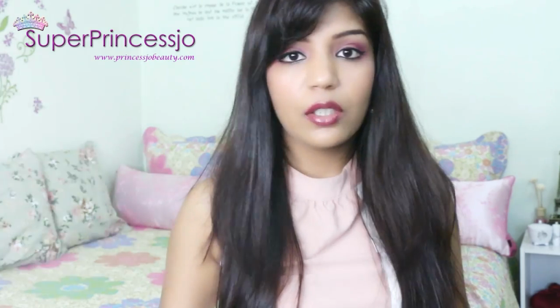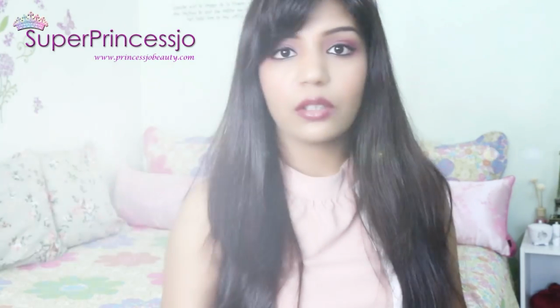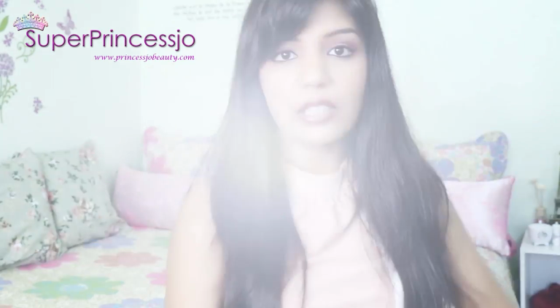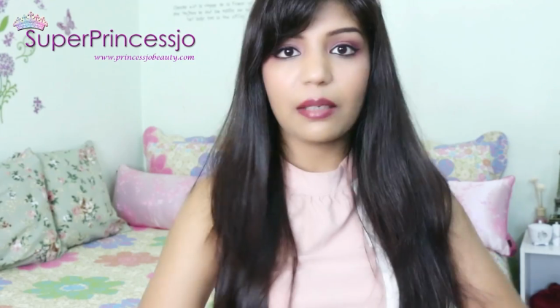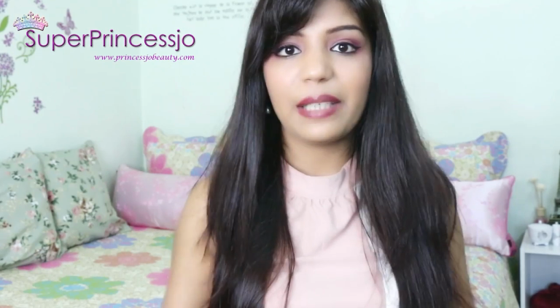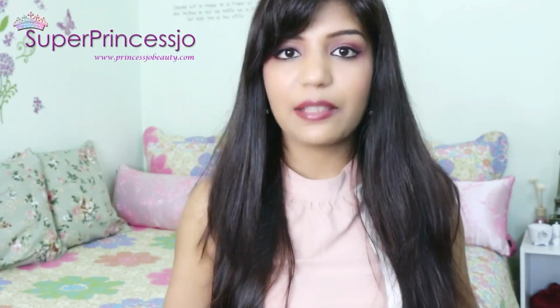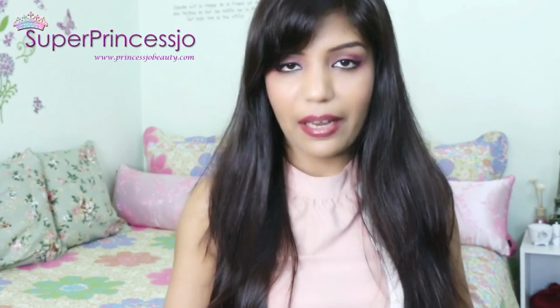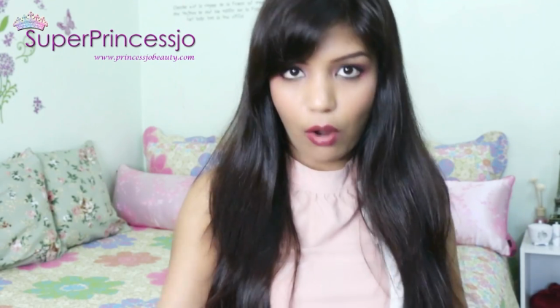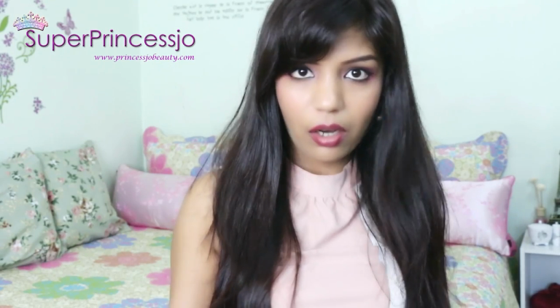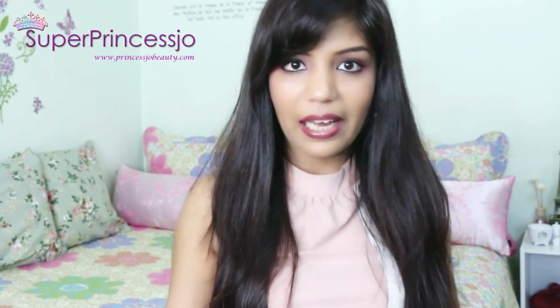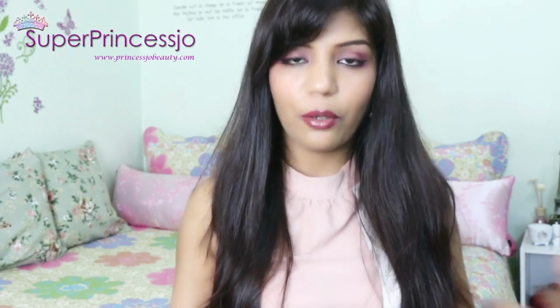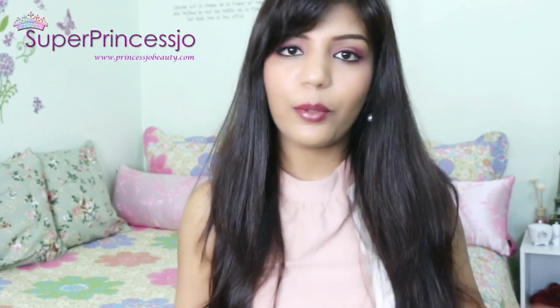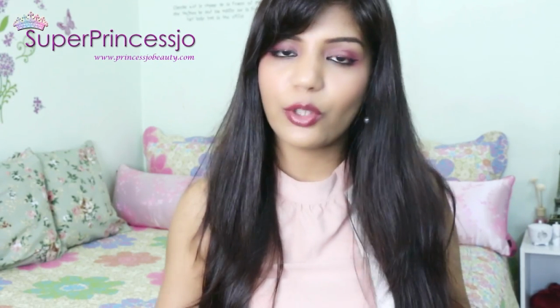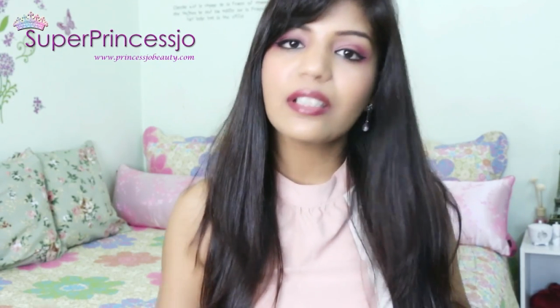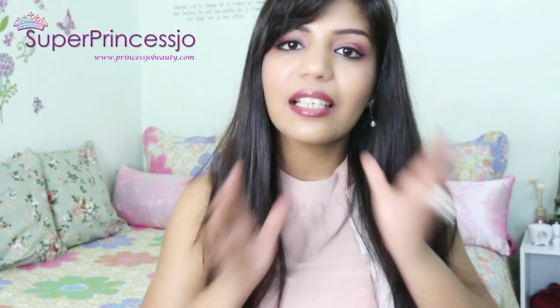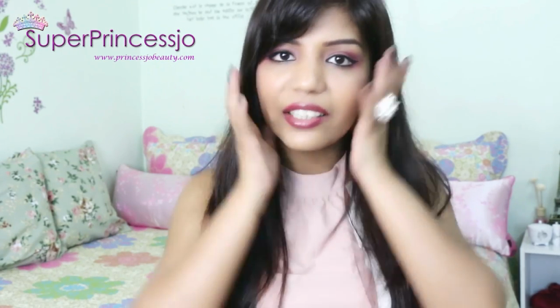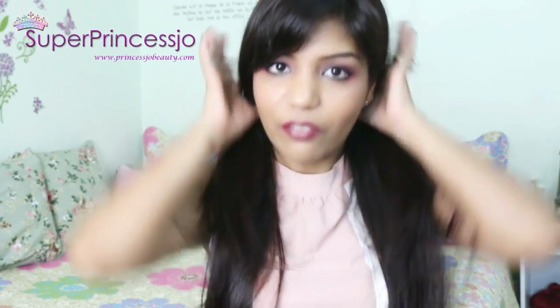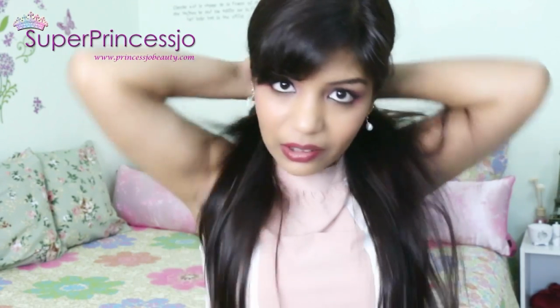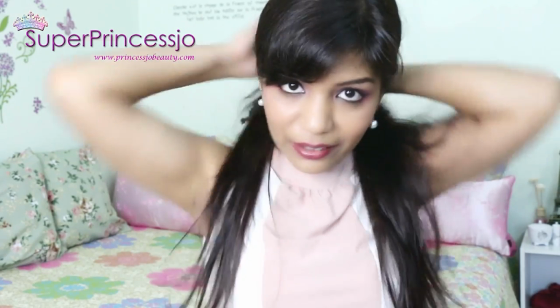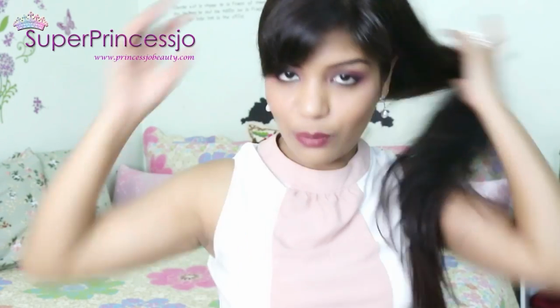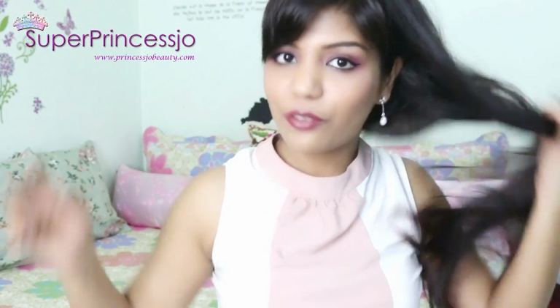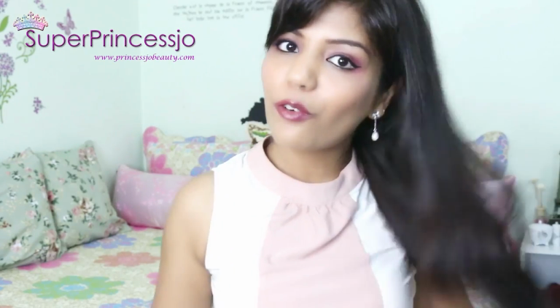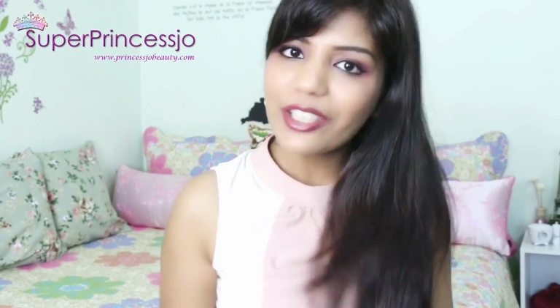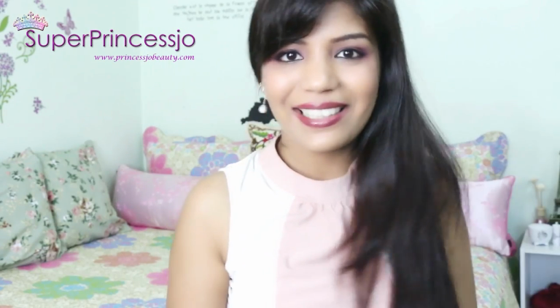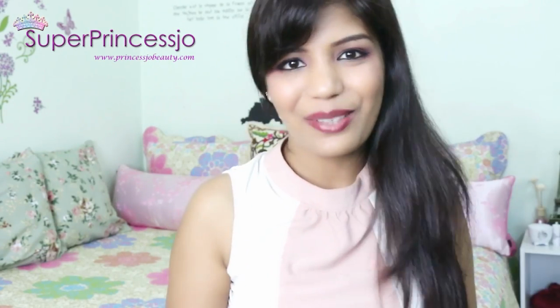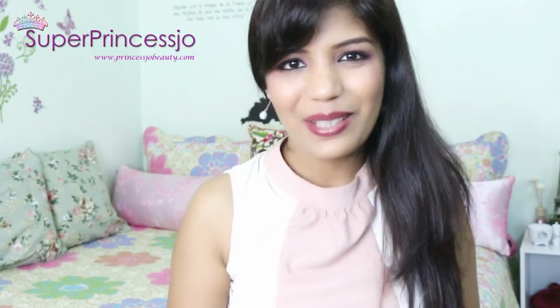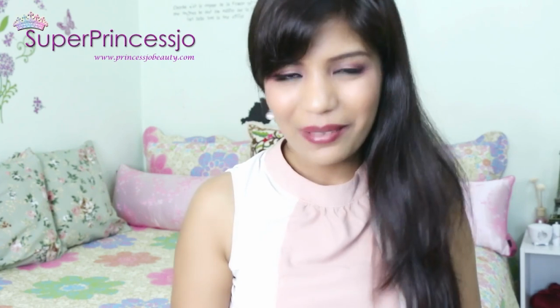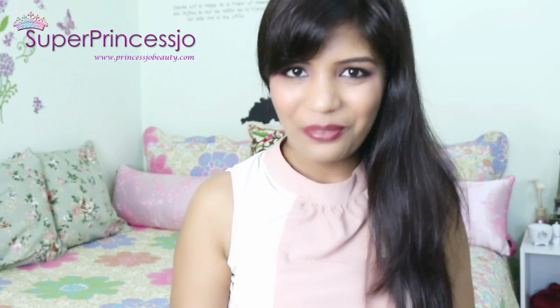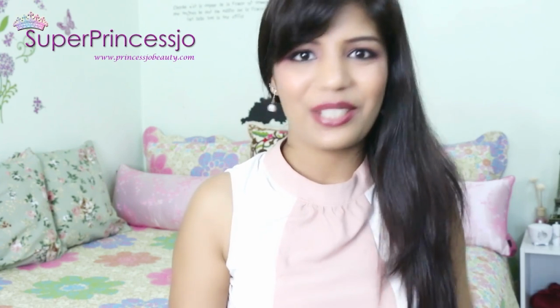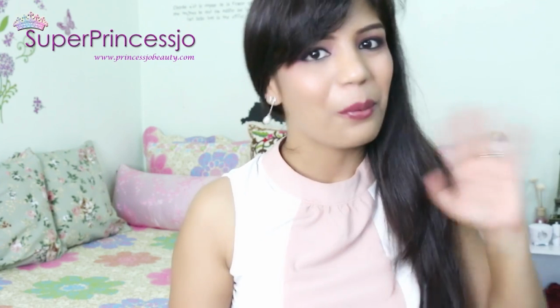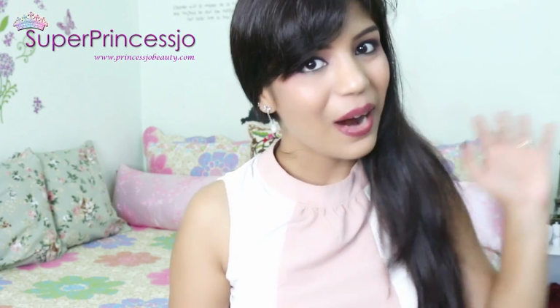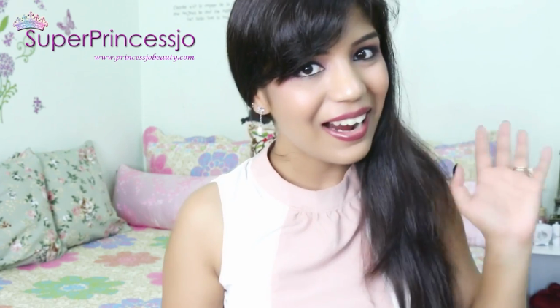So this completes my haul. I hope you enjoyed this collective haul. Thank you so much for watching — I will see you in some other video. Bye.